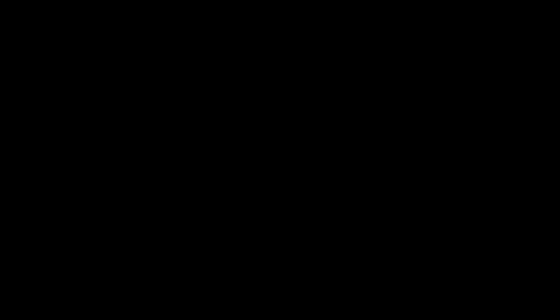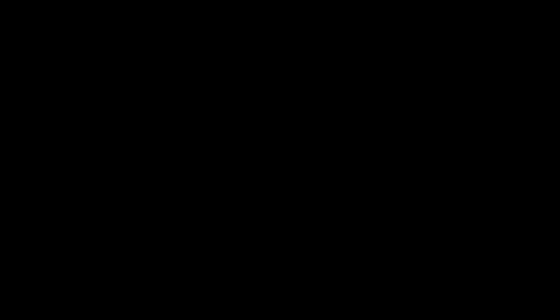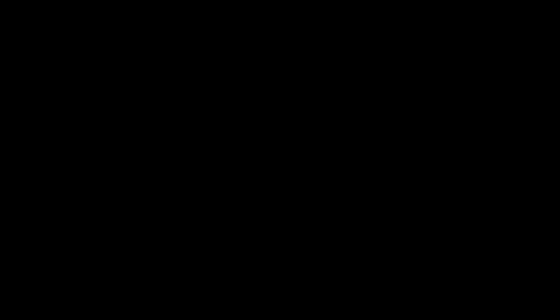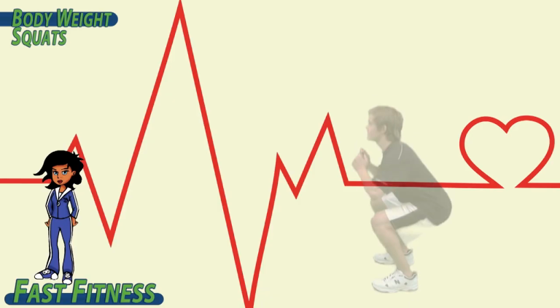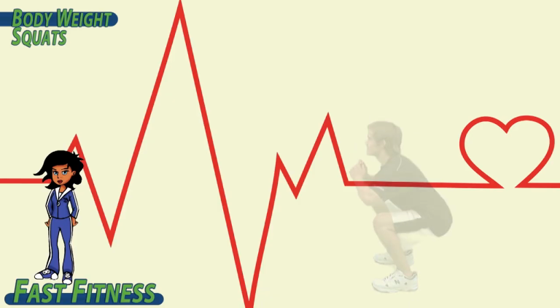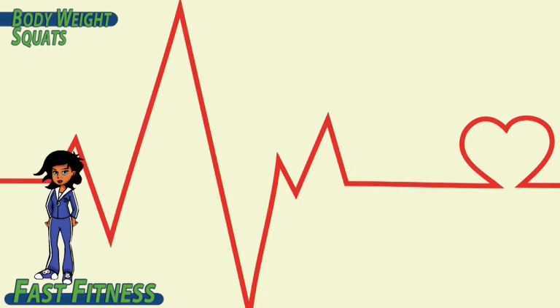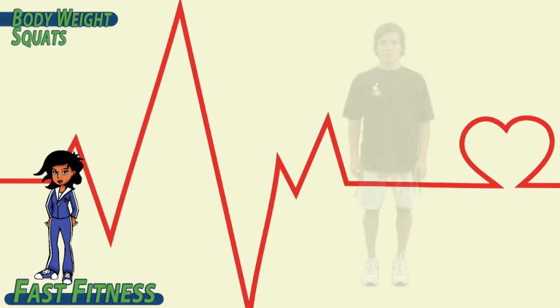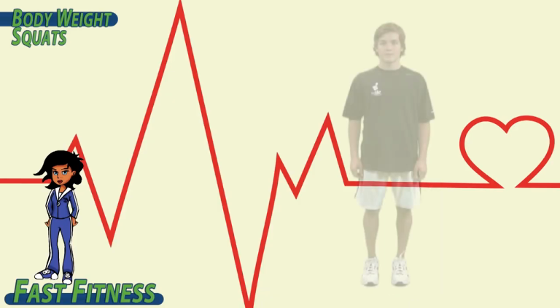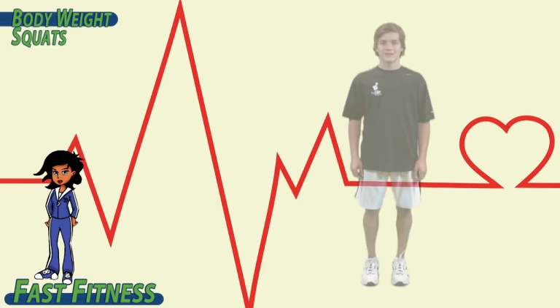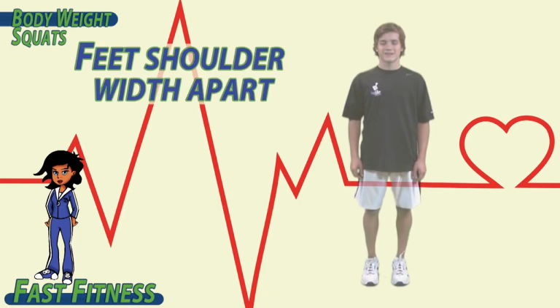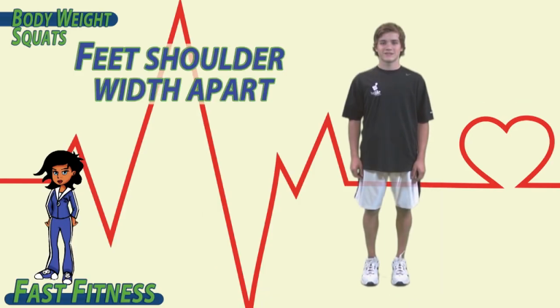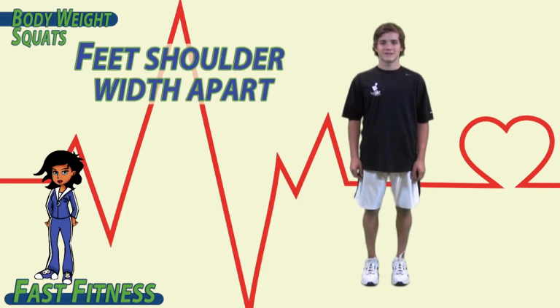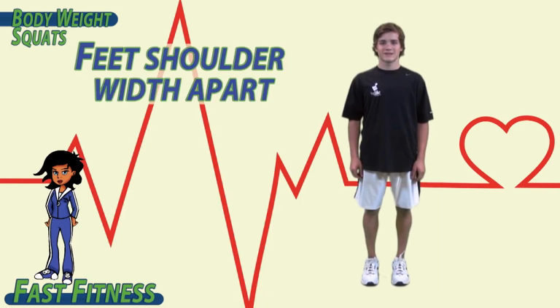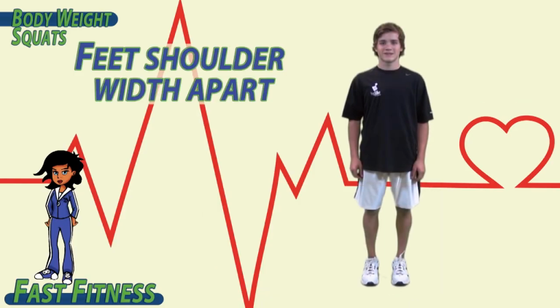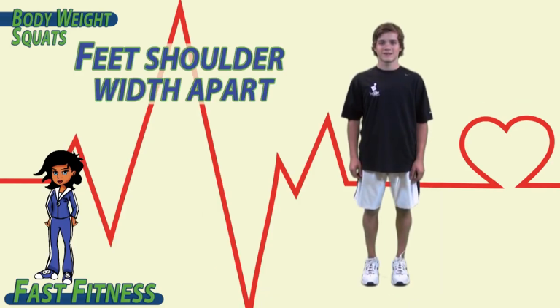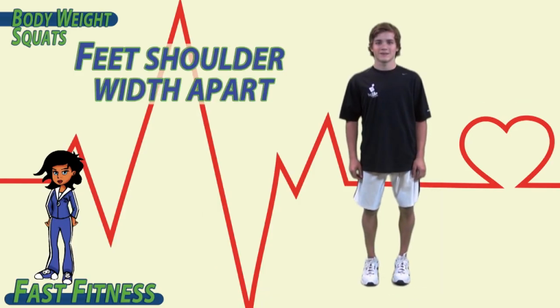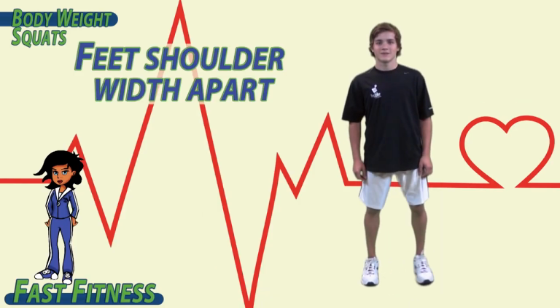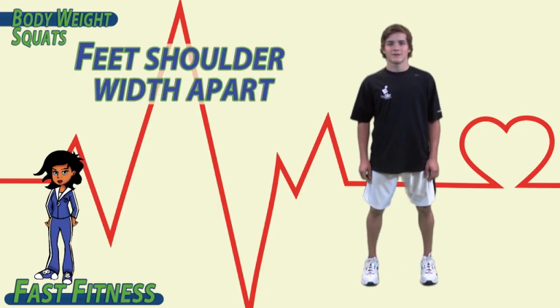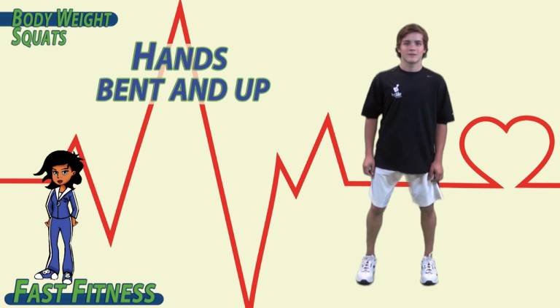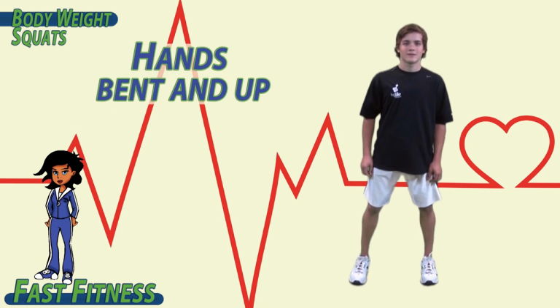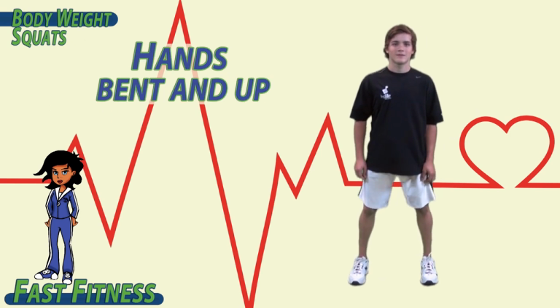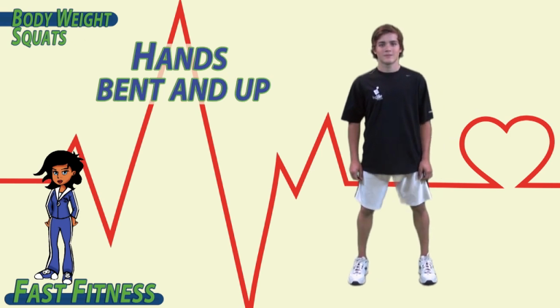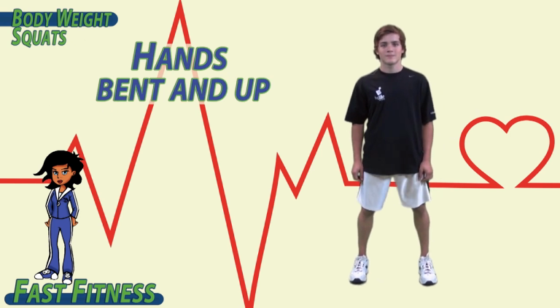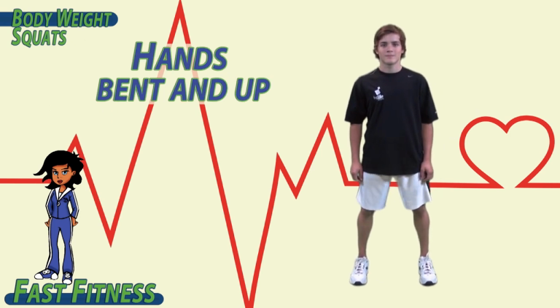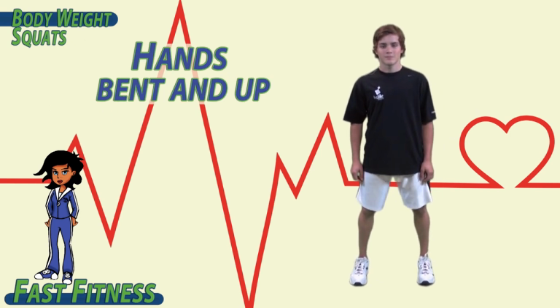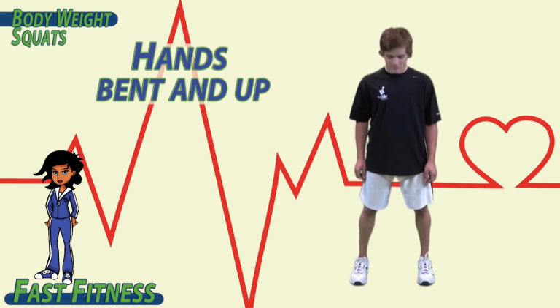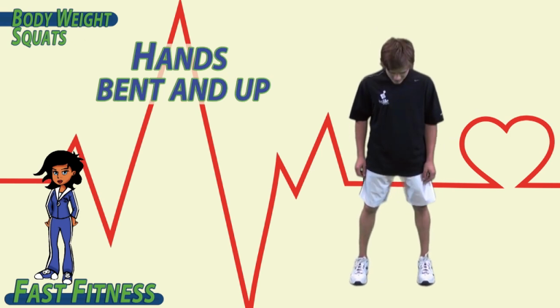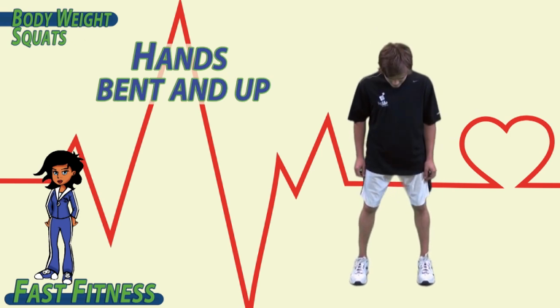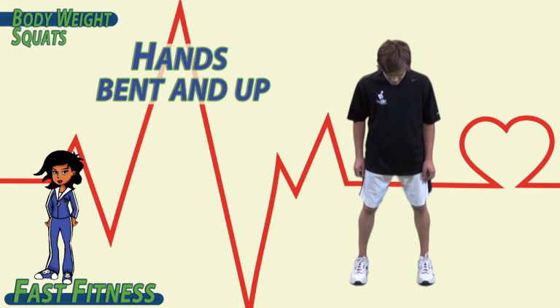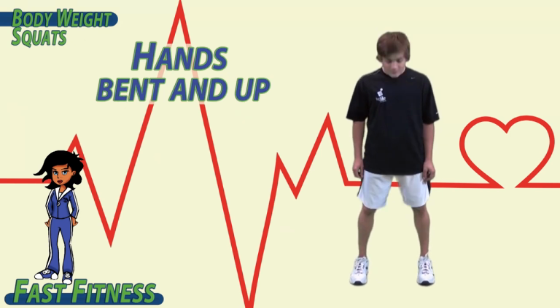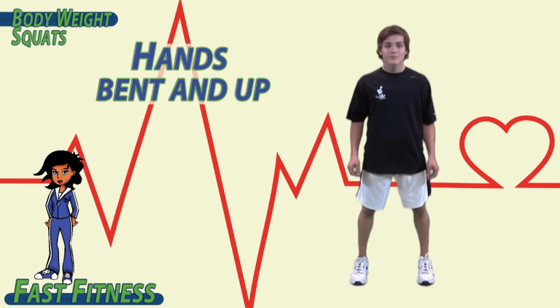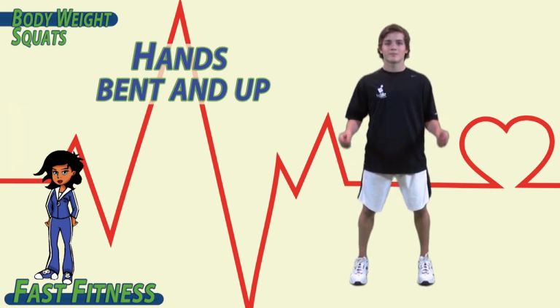To begin, feet shoulder-width apart. Hands bent and up.